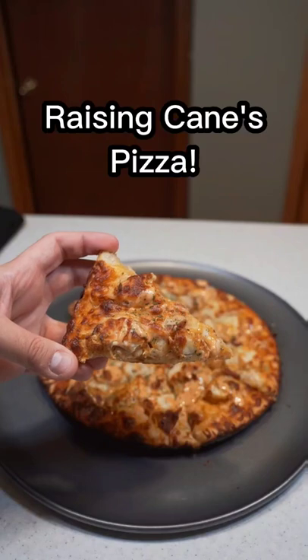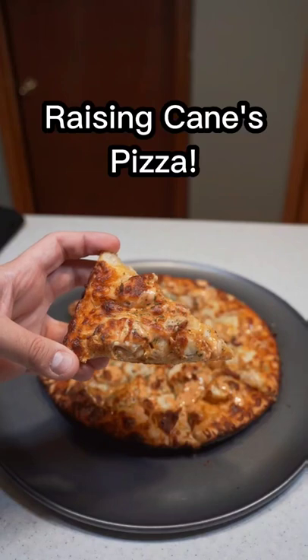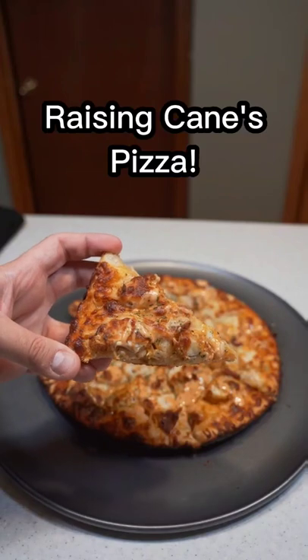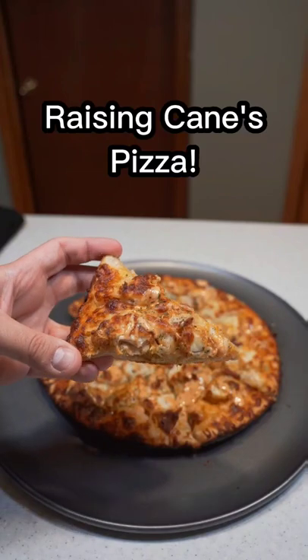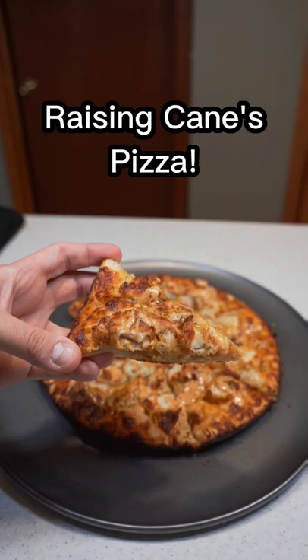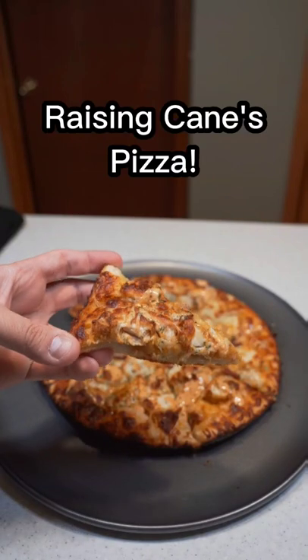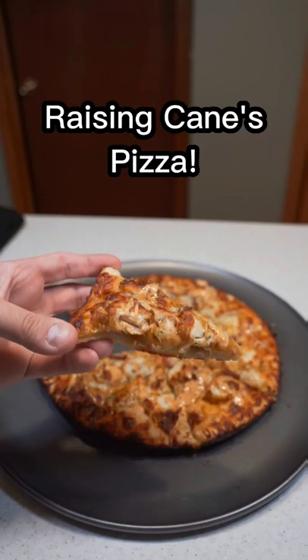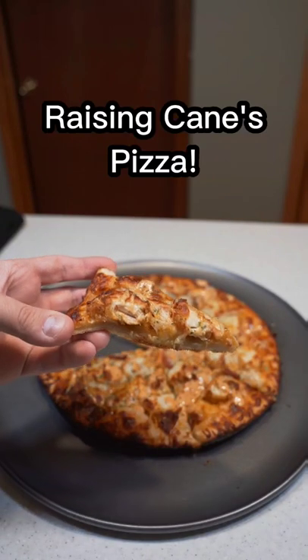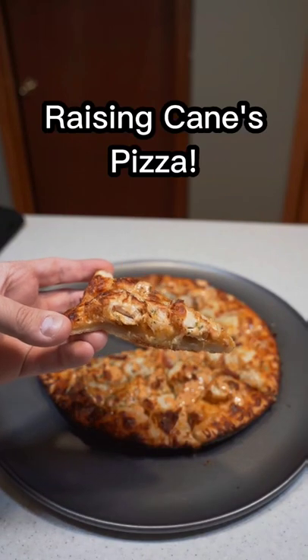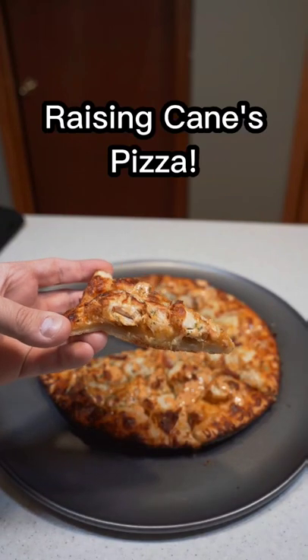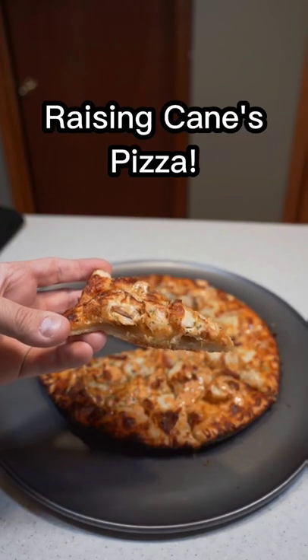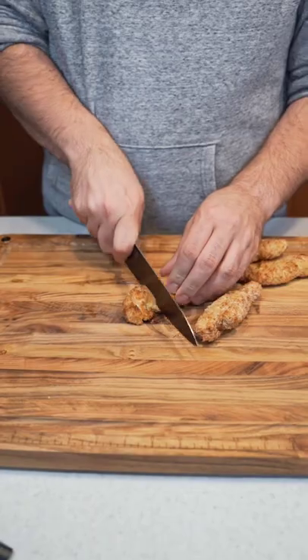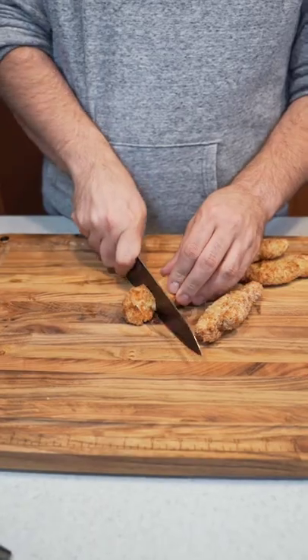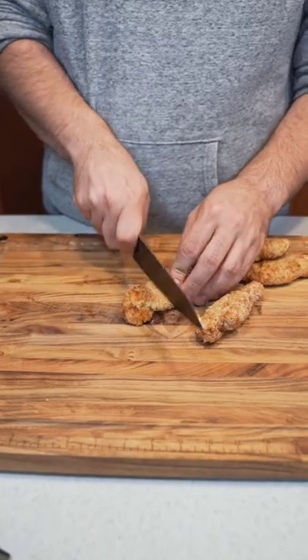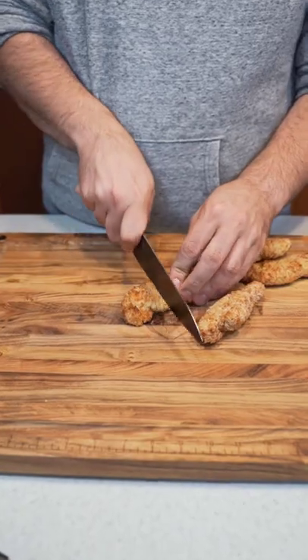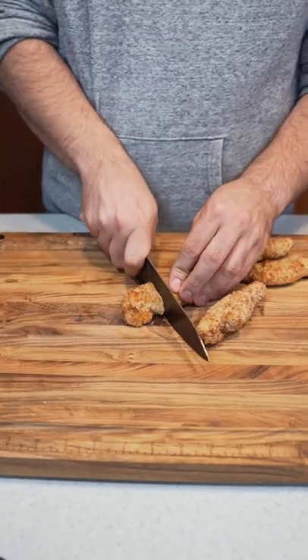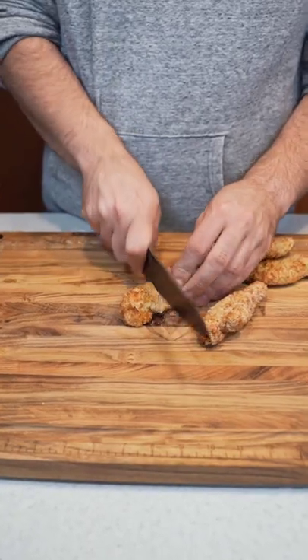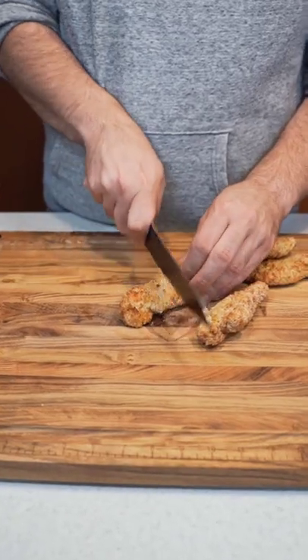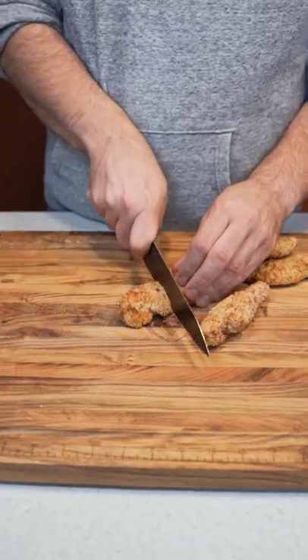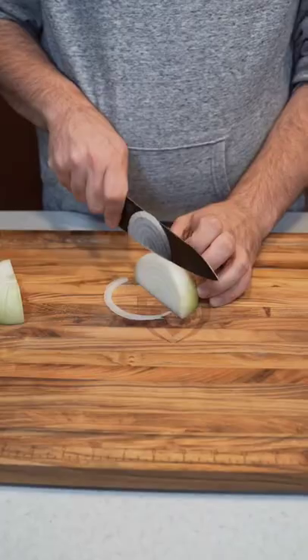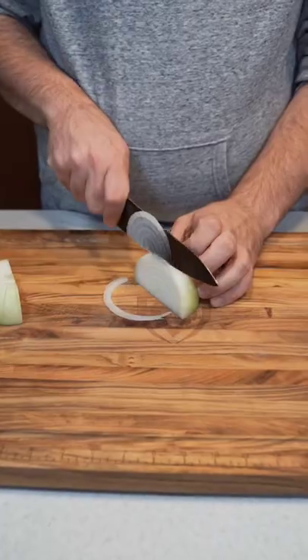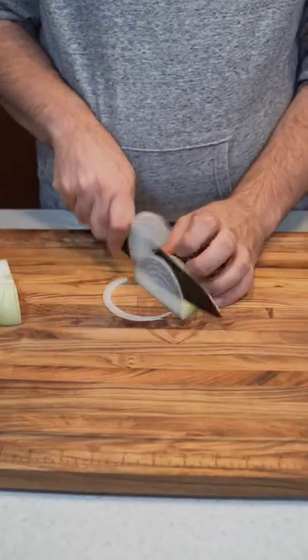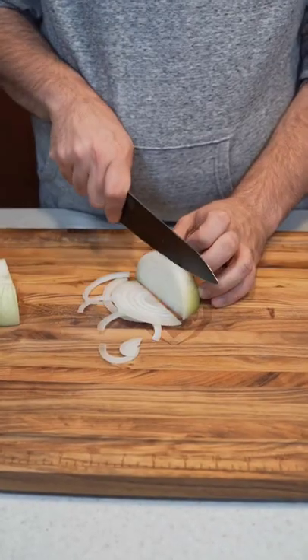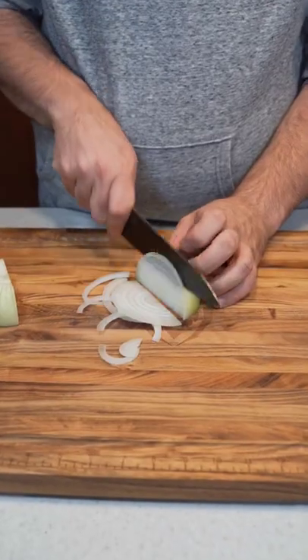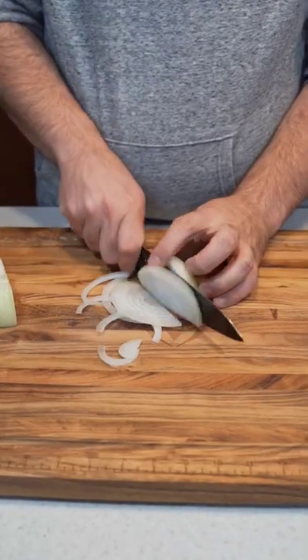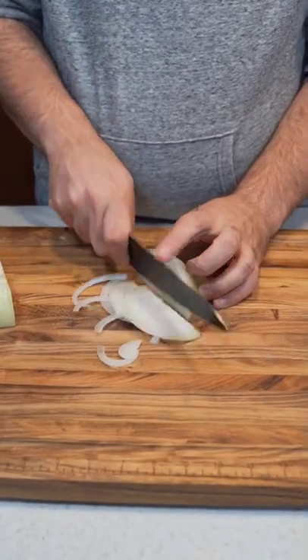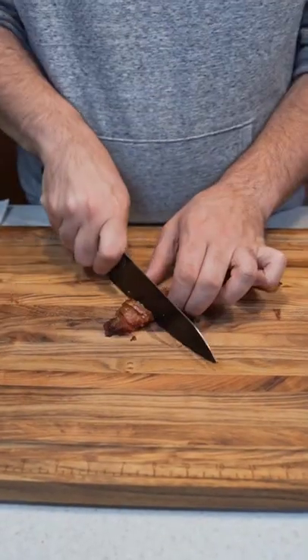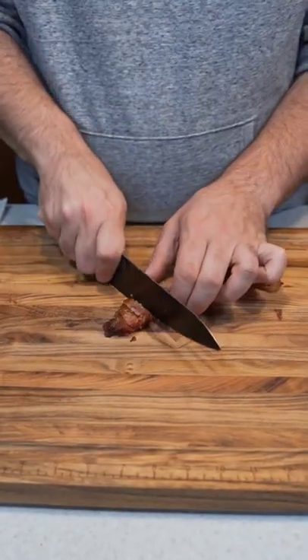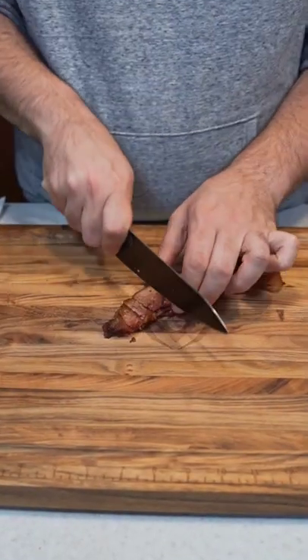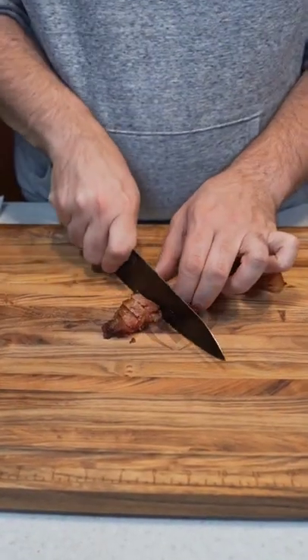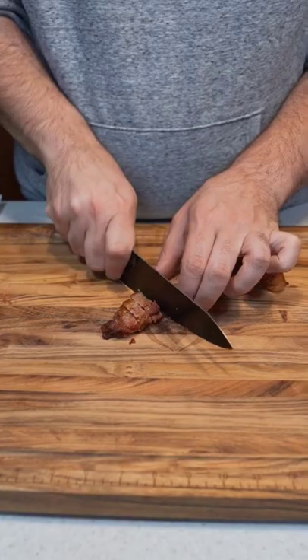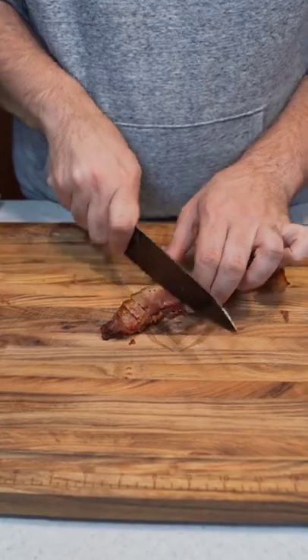Here you are, thanks for the request. Start by dicing up your chicken, then slice some onions, and dice your bacon.